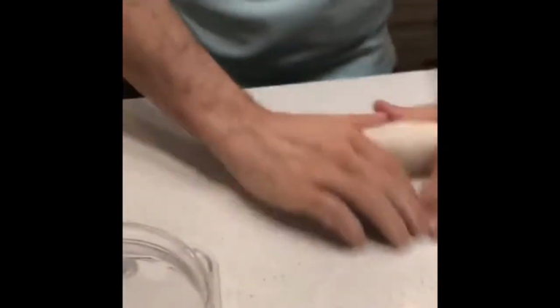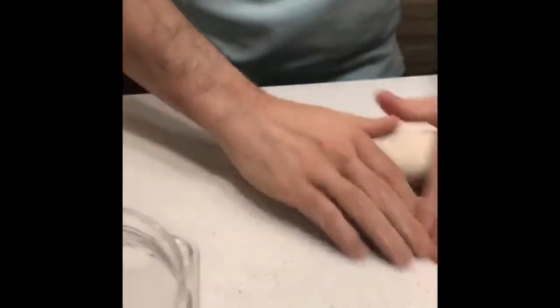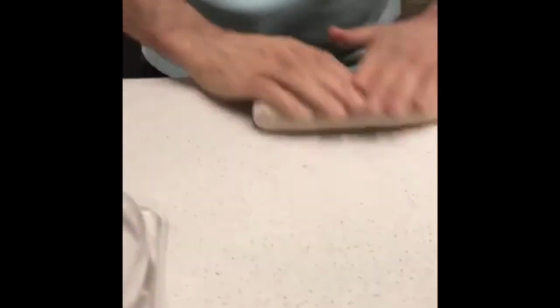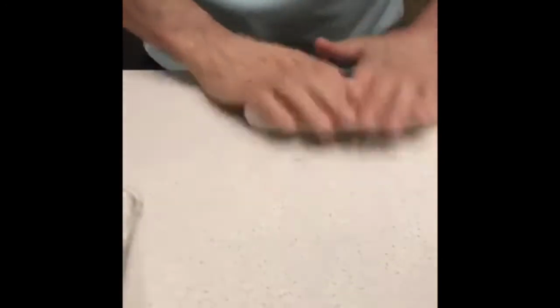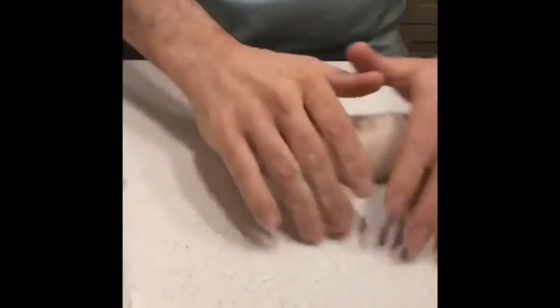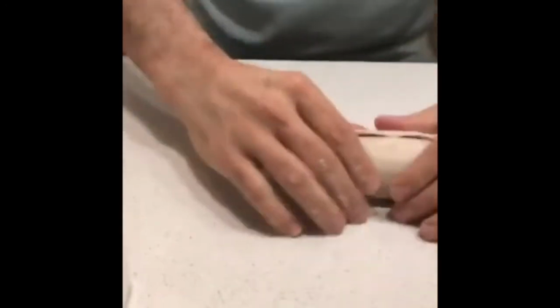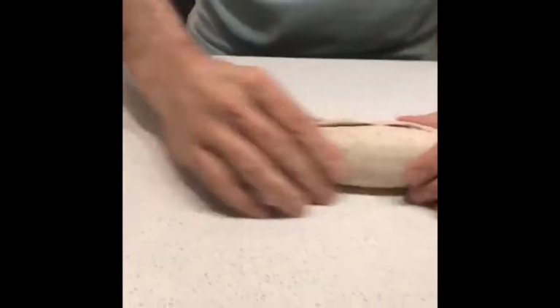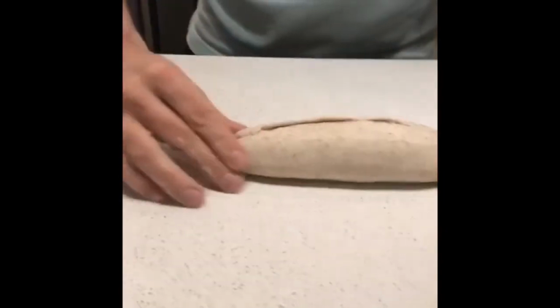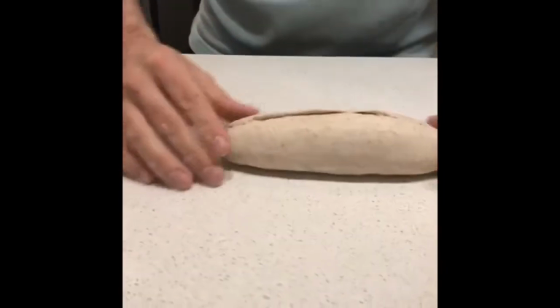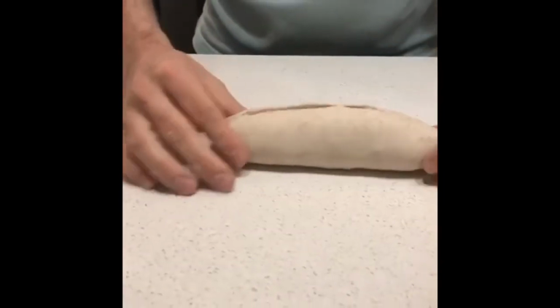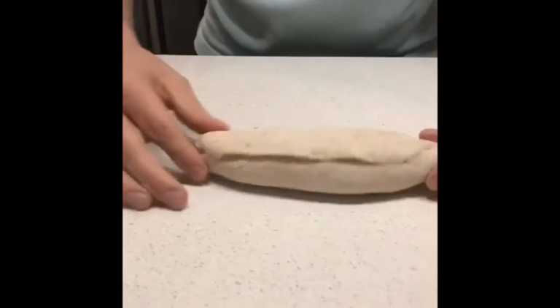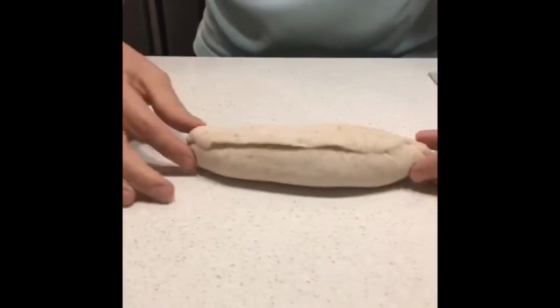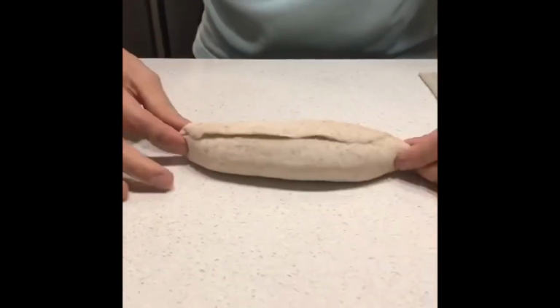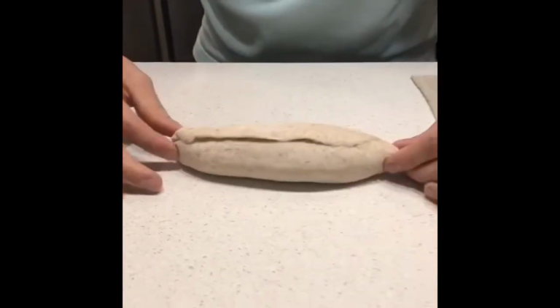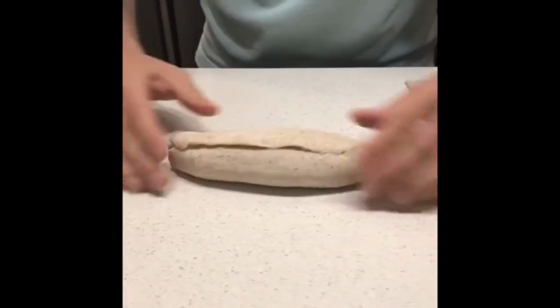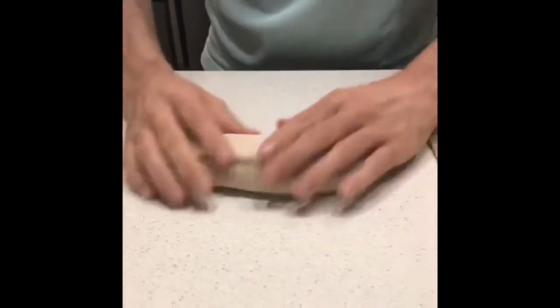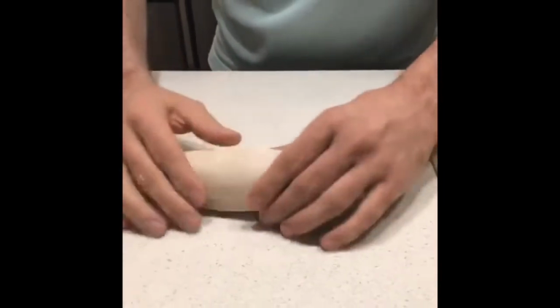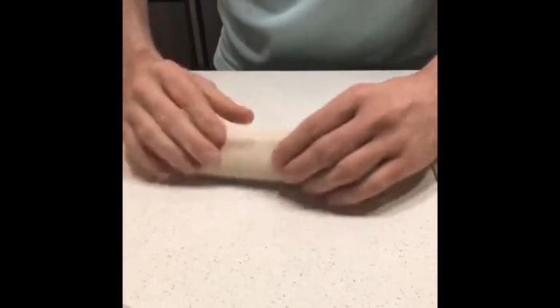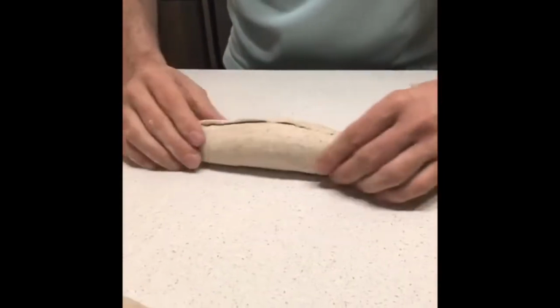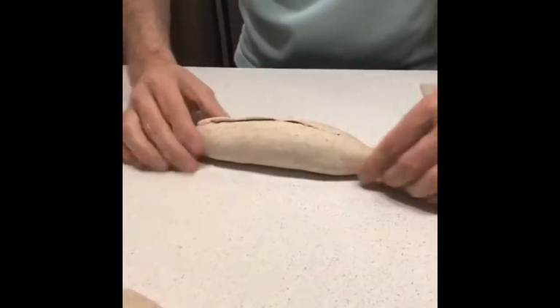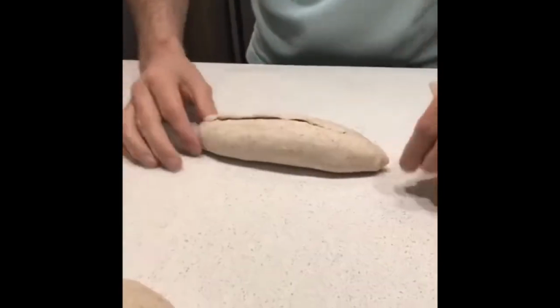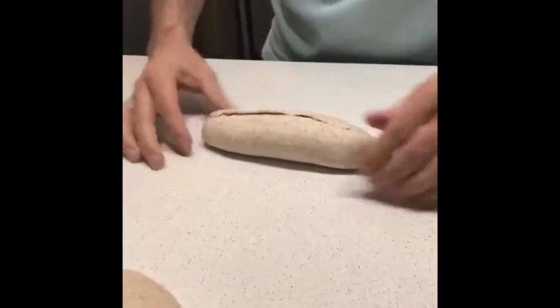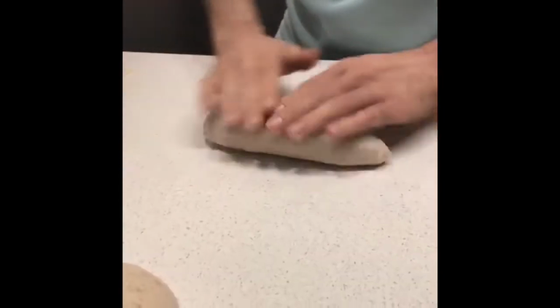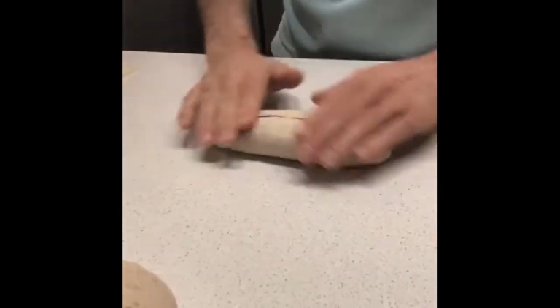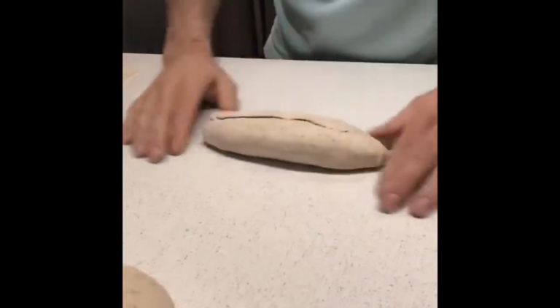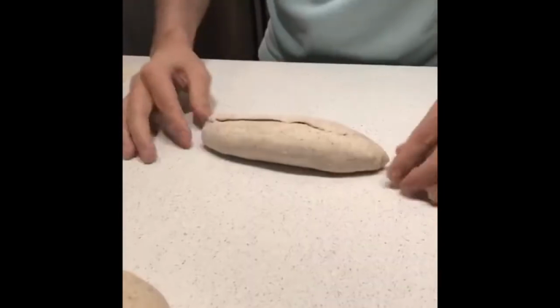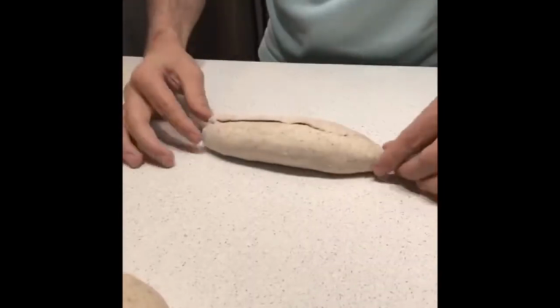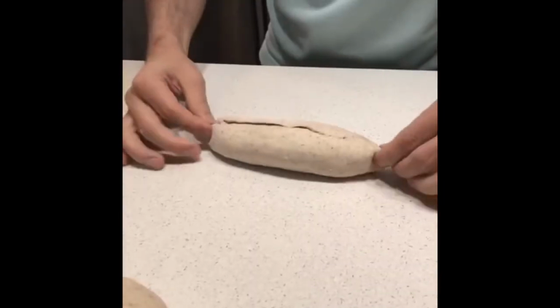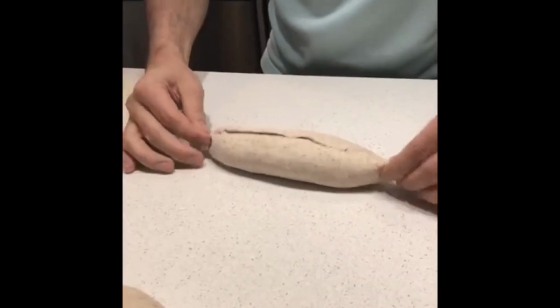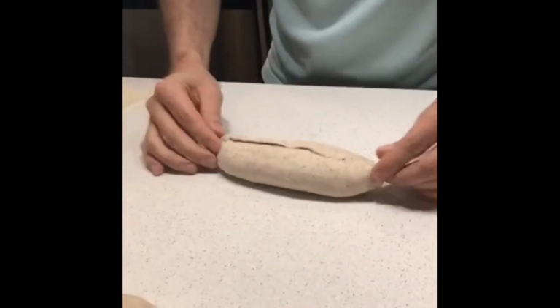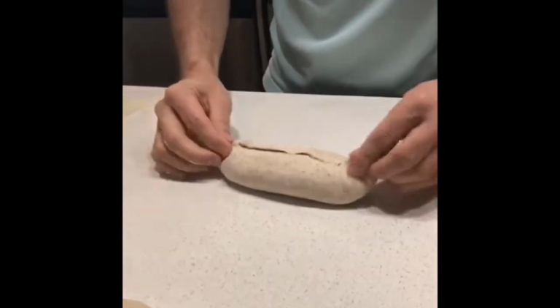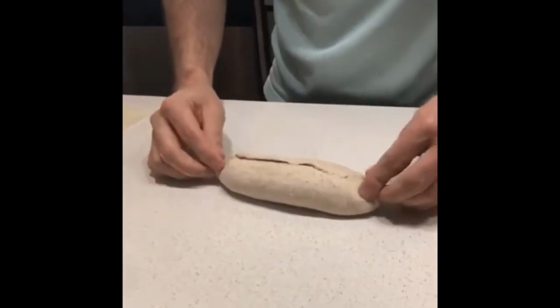There we go — beautiful! And here we're just going to place it onto that linen cloth upside down for the final proving.